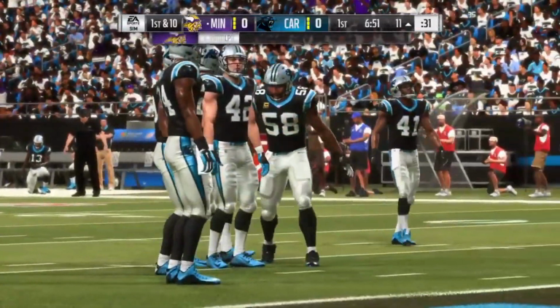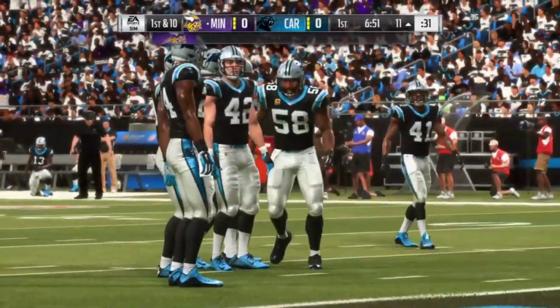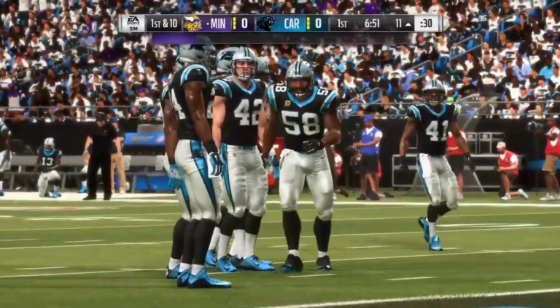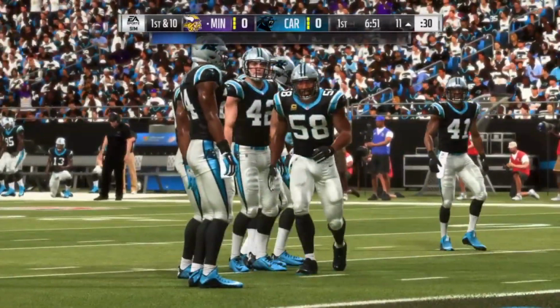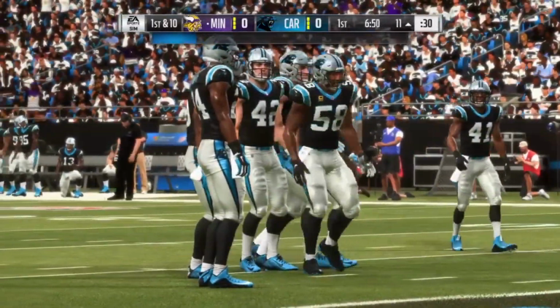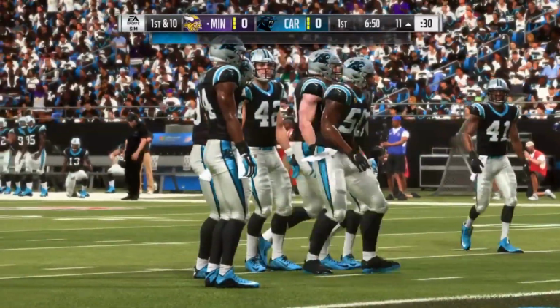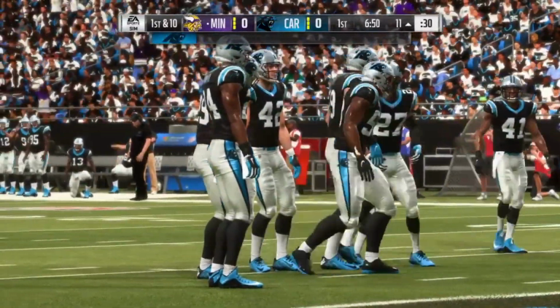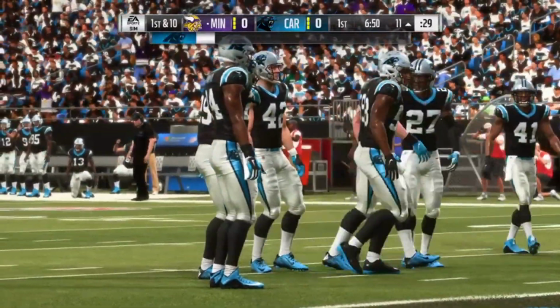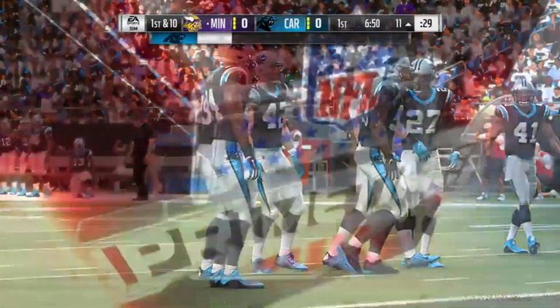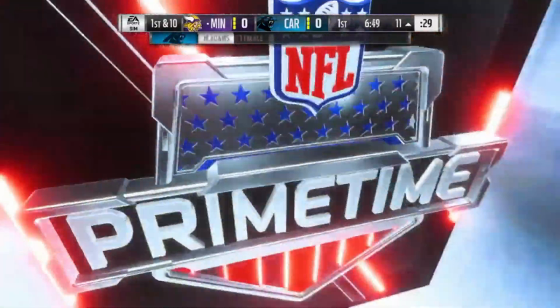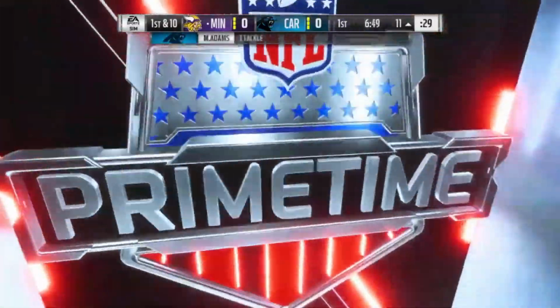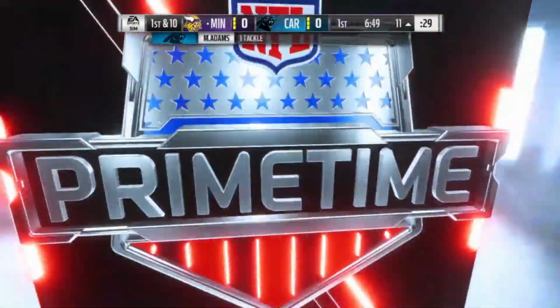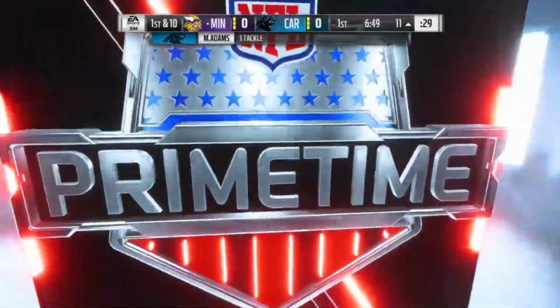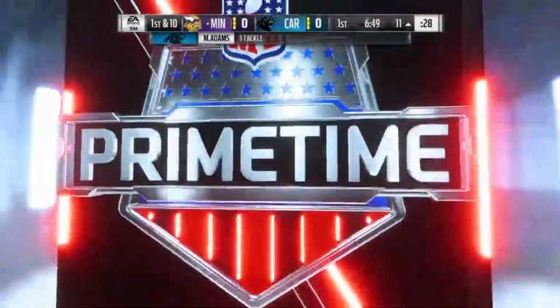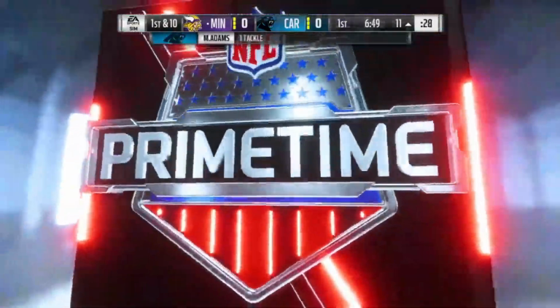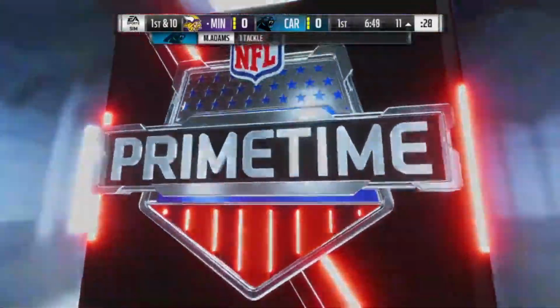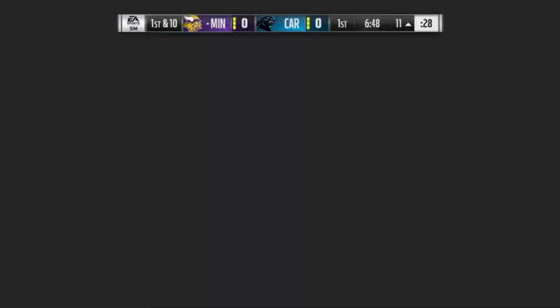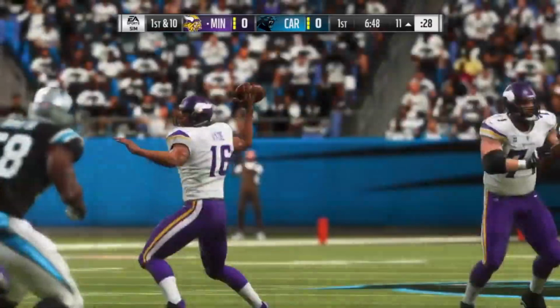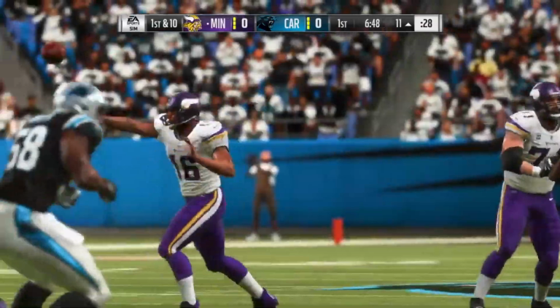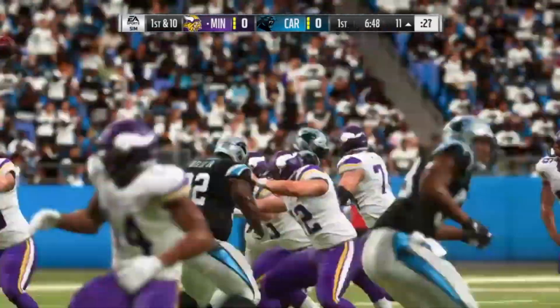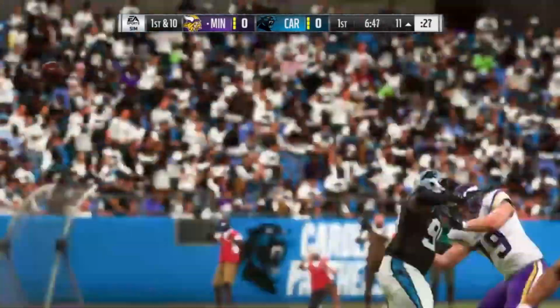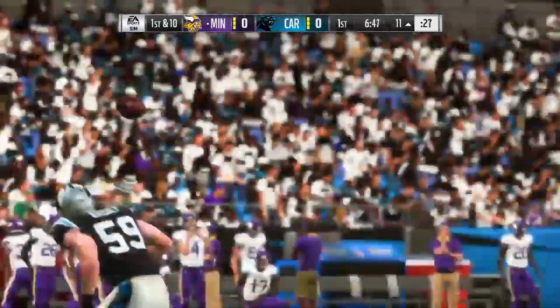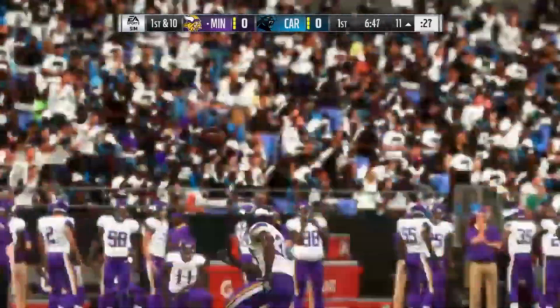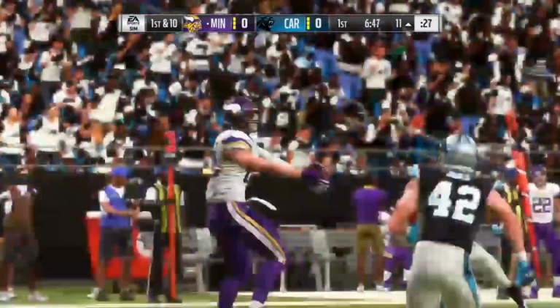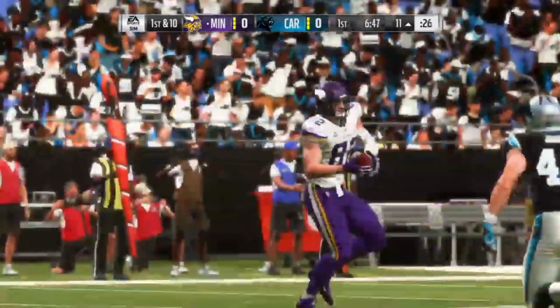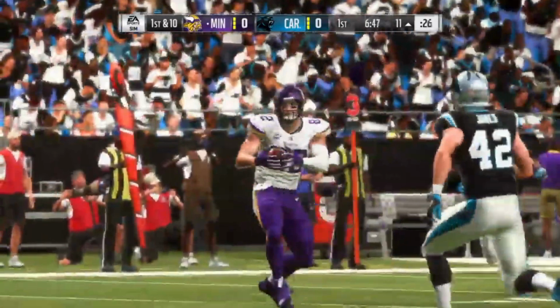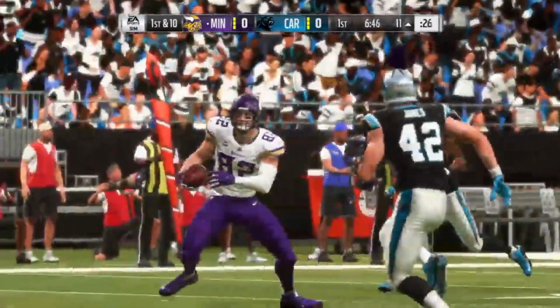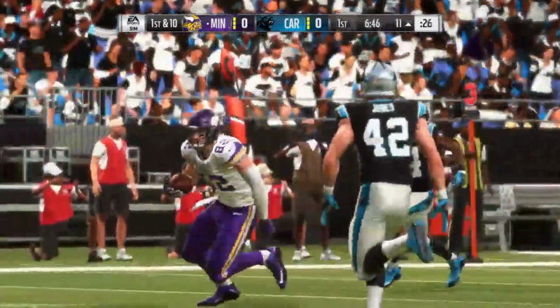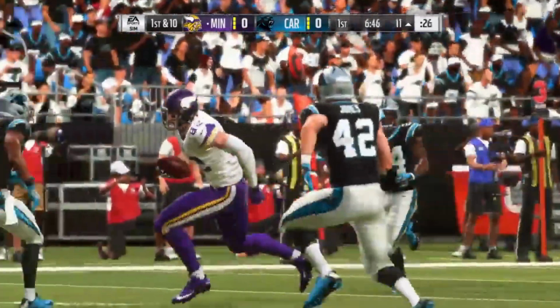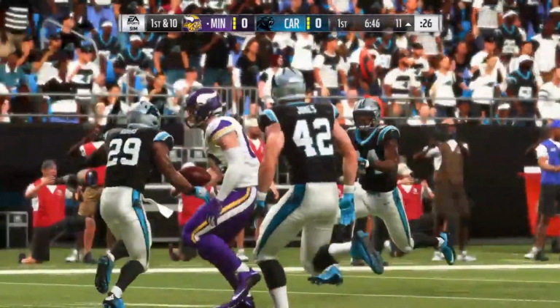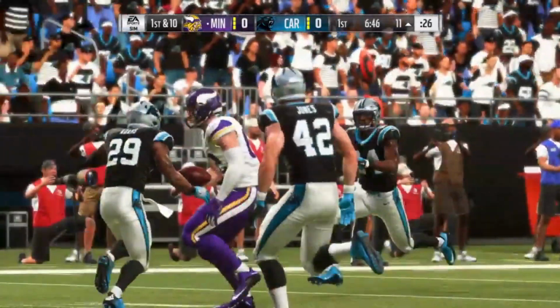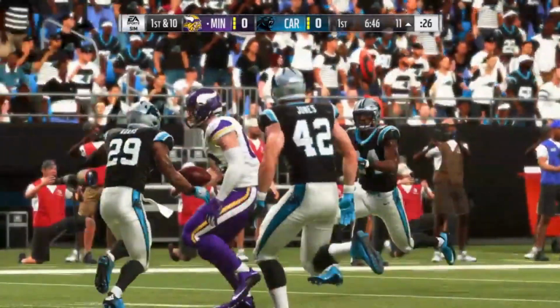Well, from an offensive perspective, that sure was pretty, because the corner route is extremely difficult to defend.